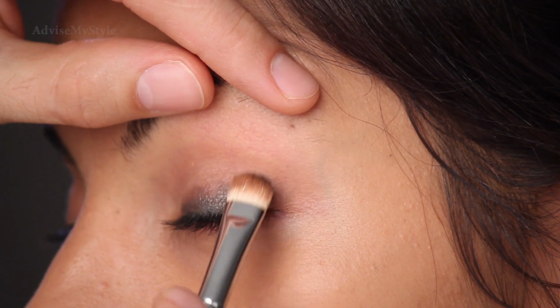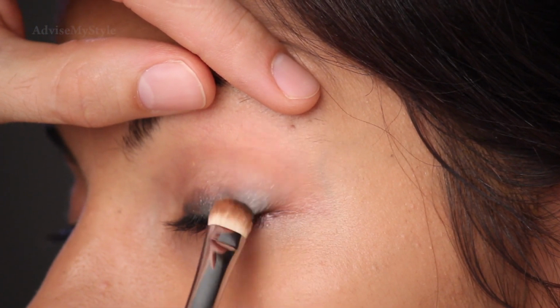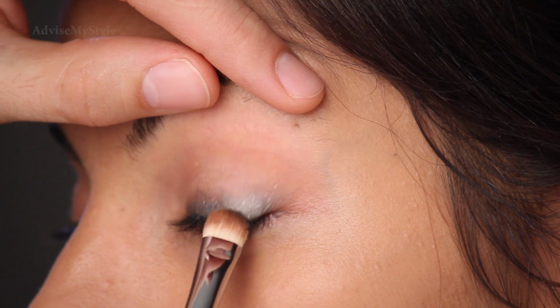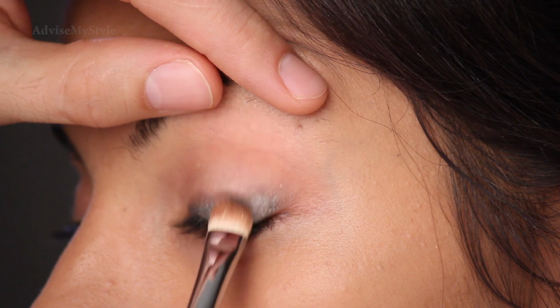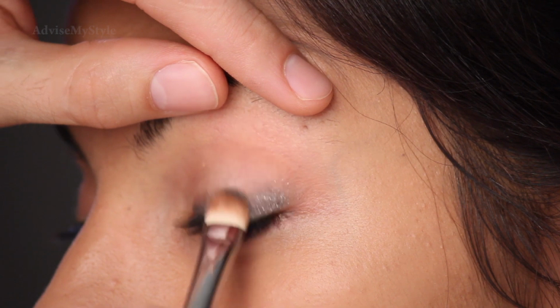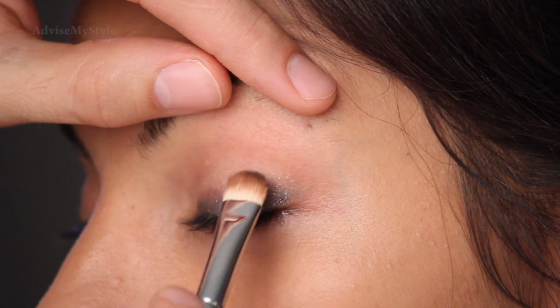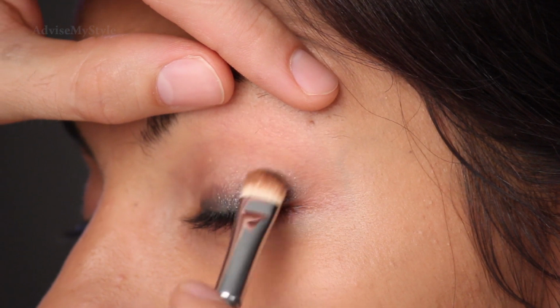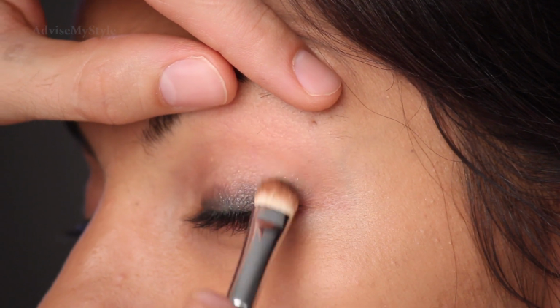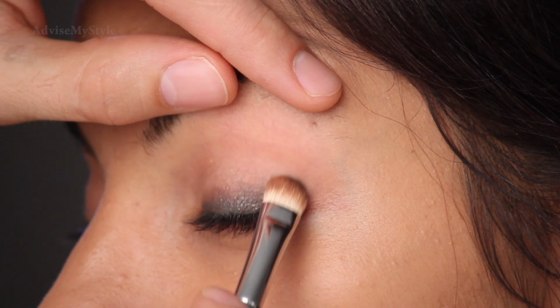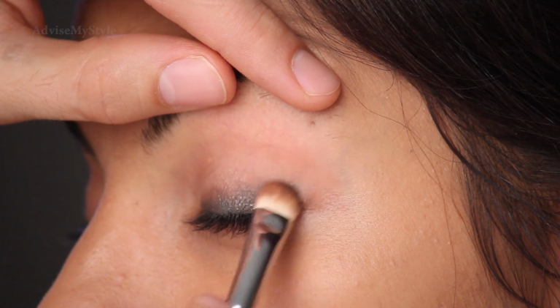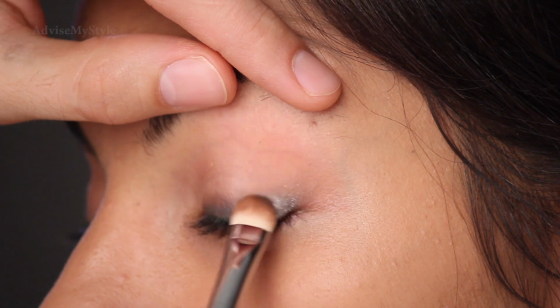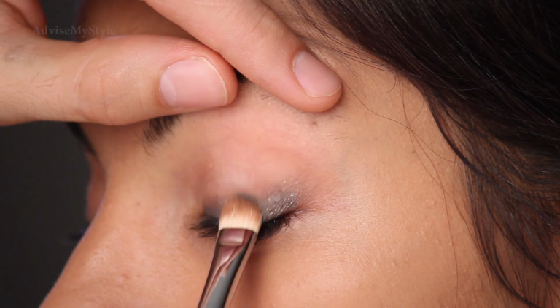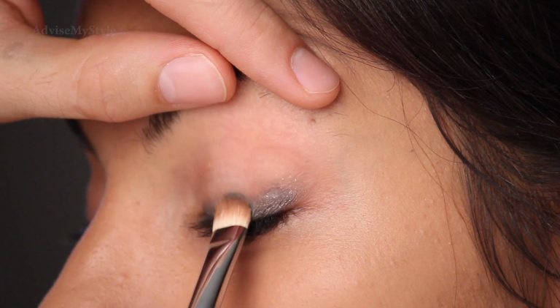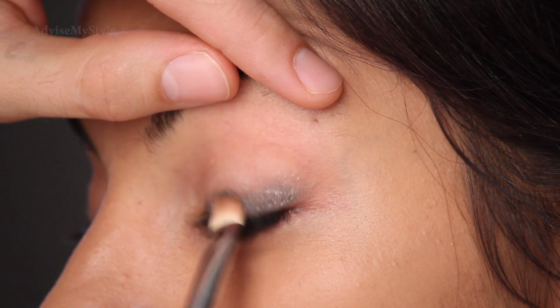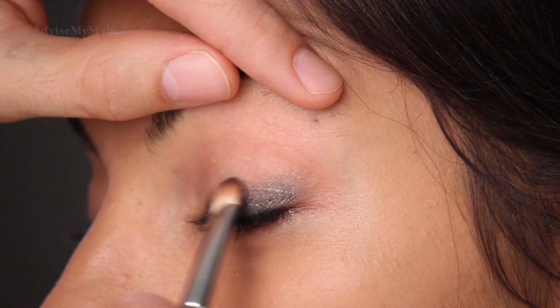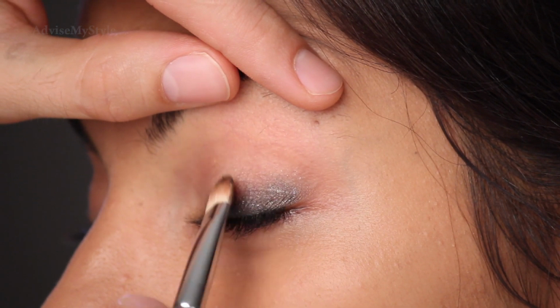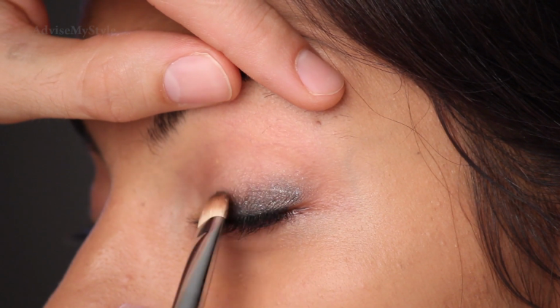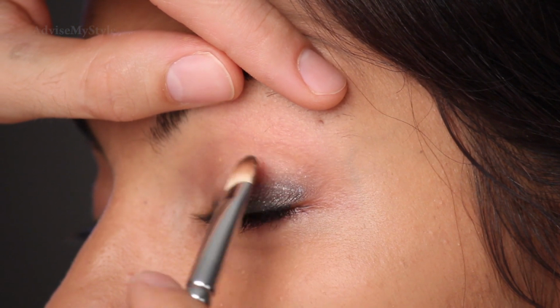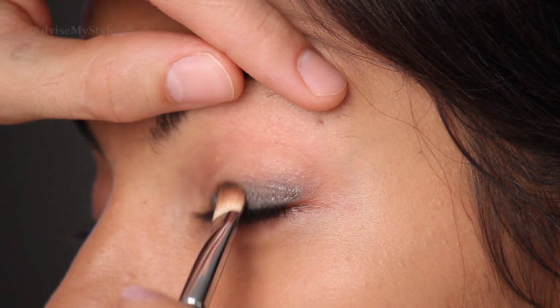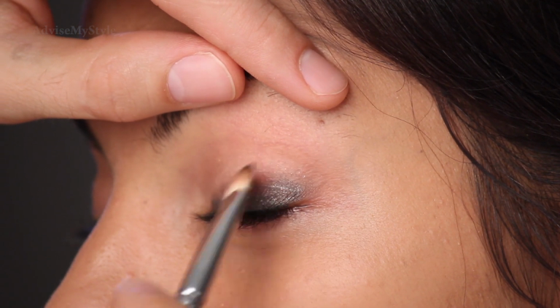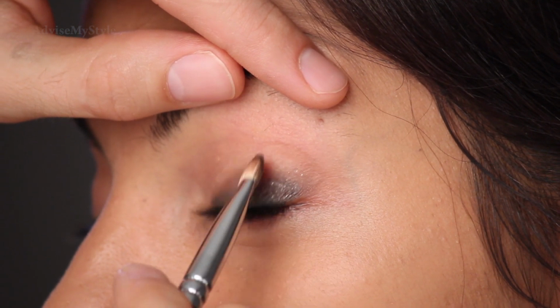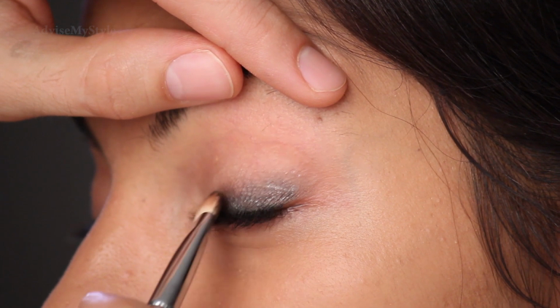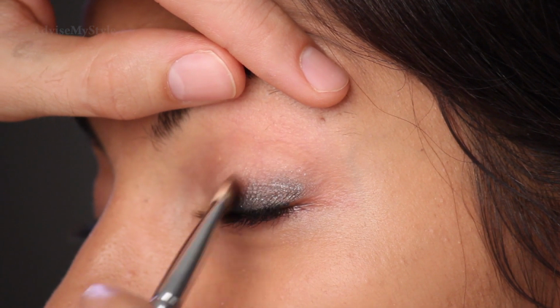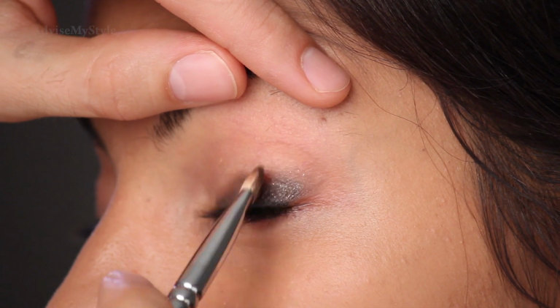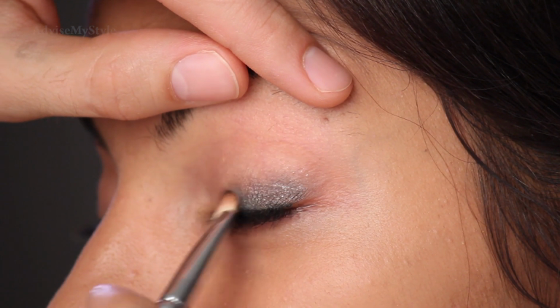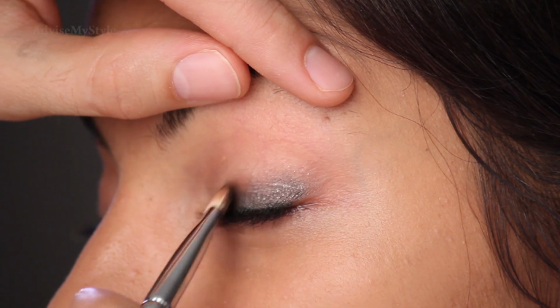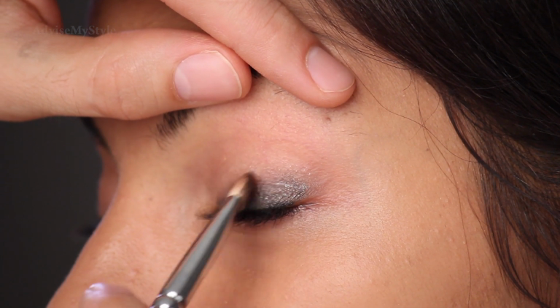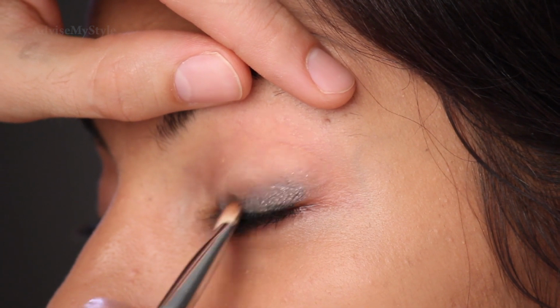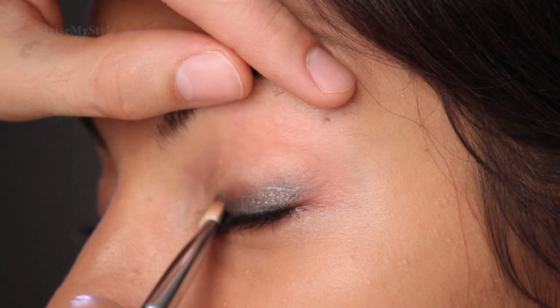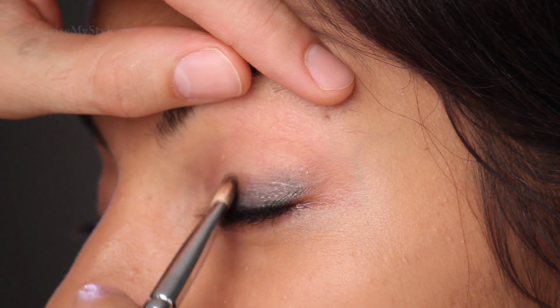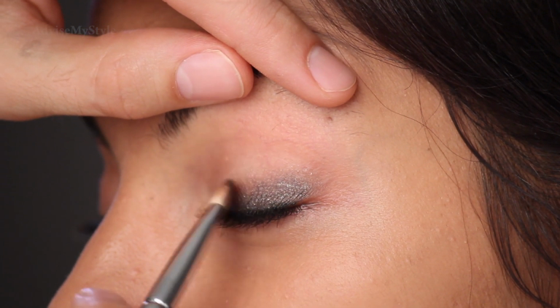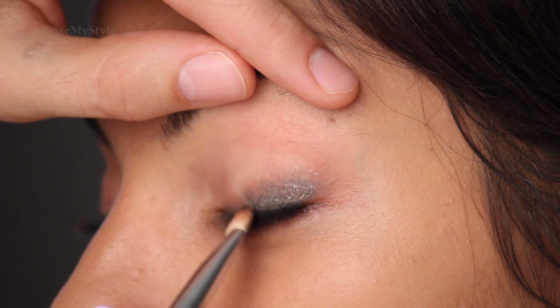We'll use eyeshadow next time. Tap, tap, tap all over. Blend it. Done. Easy stuff.